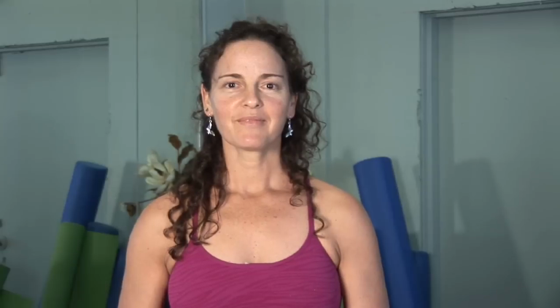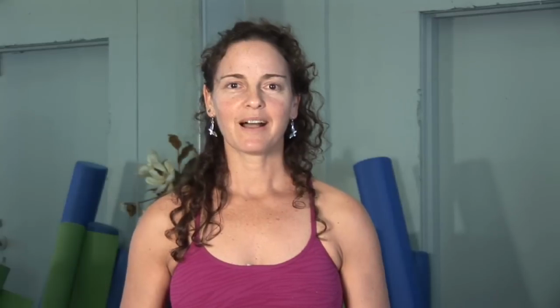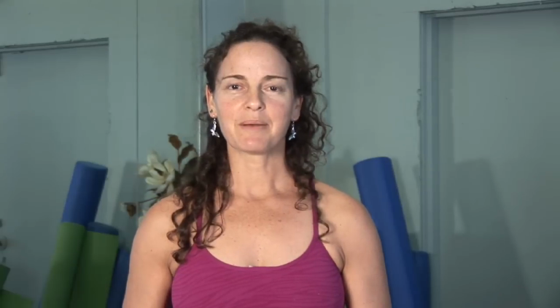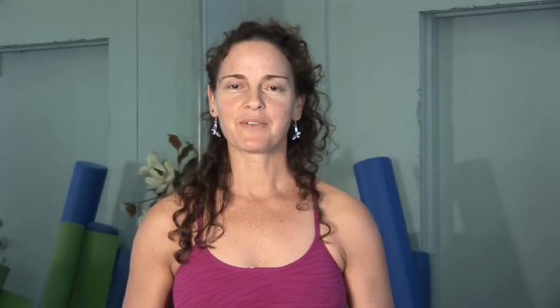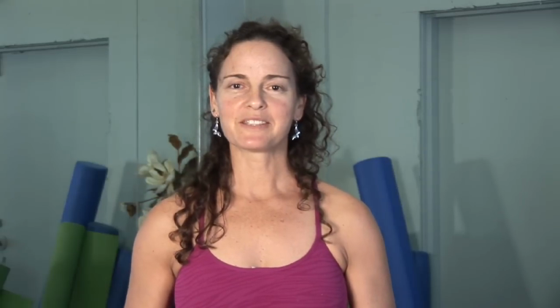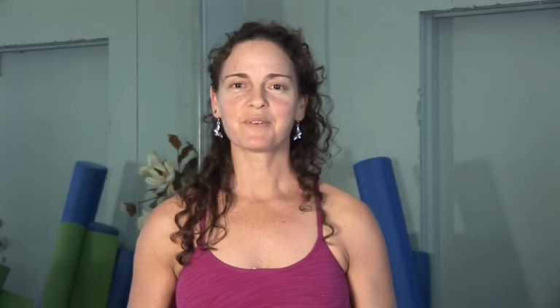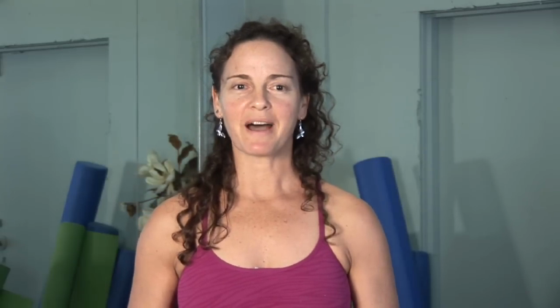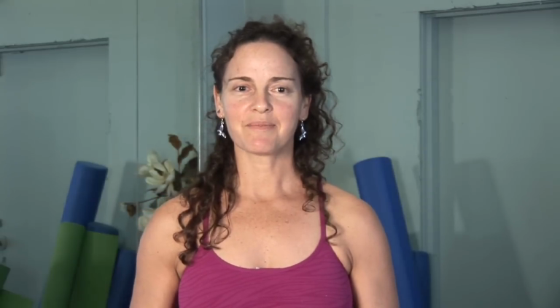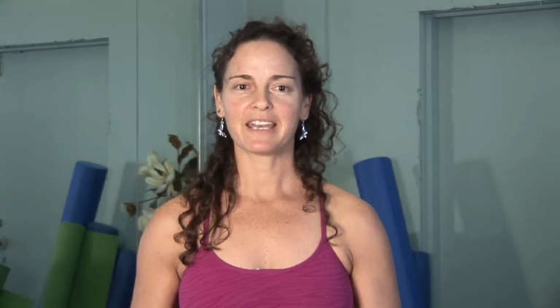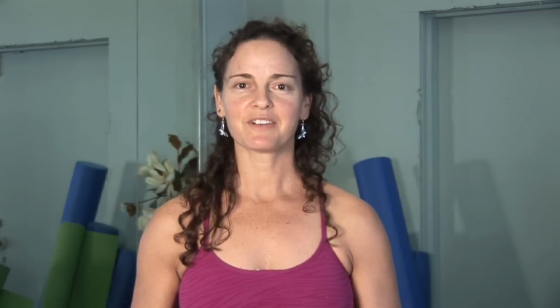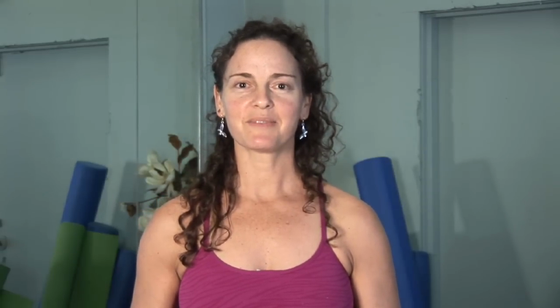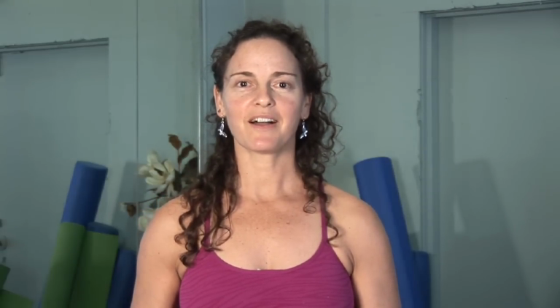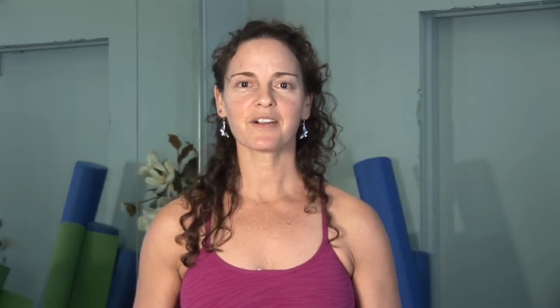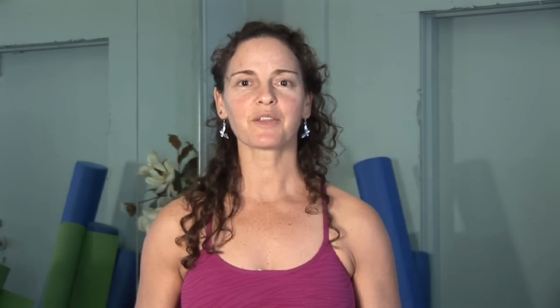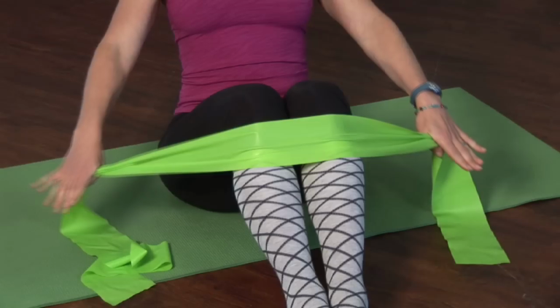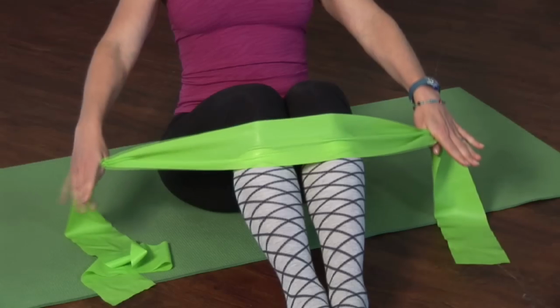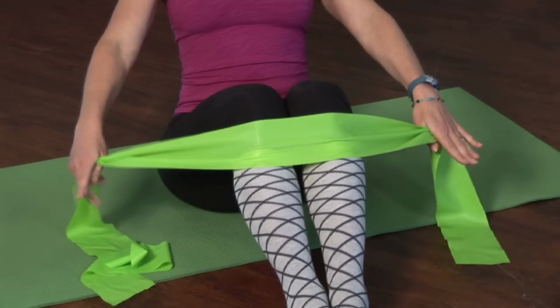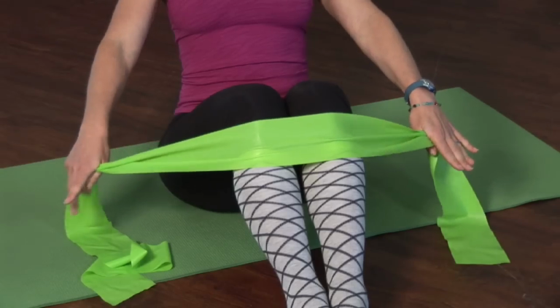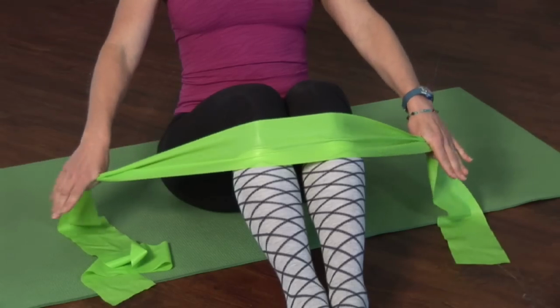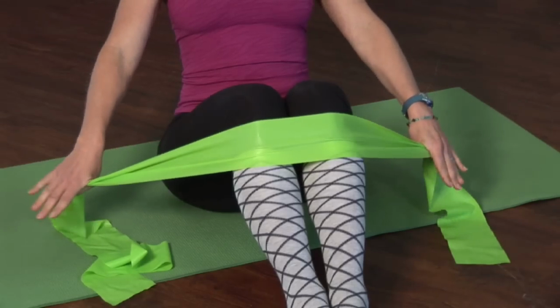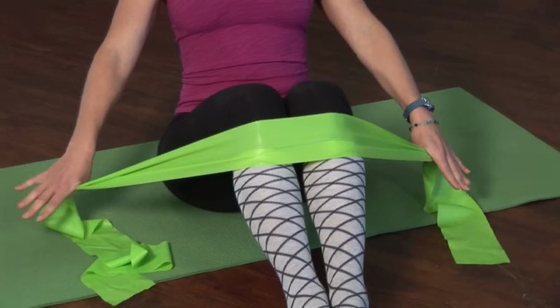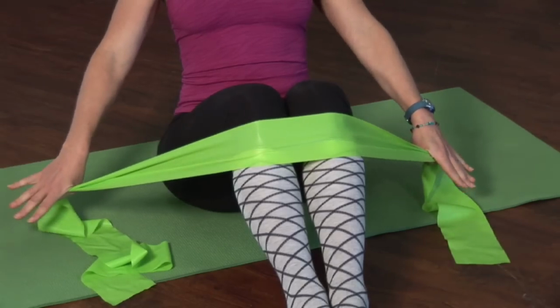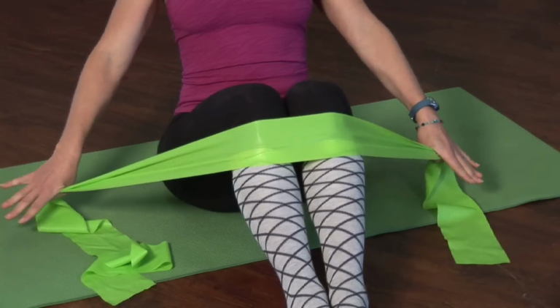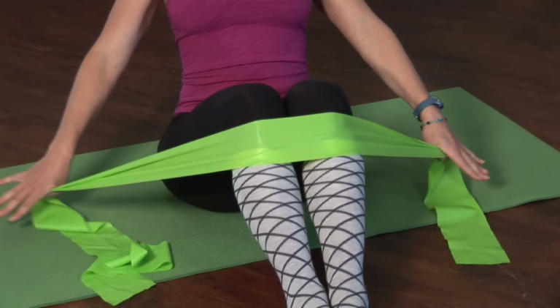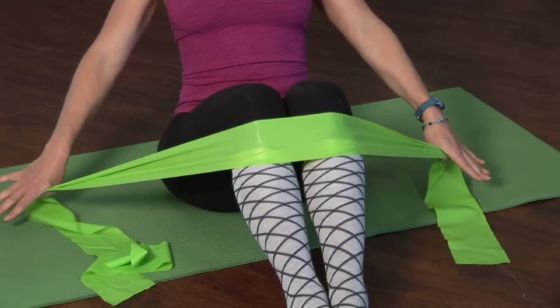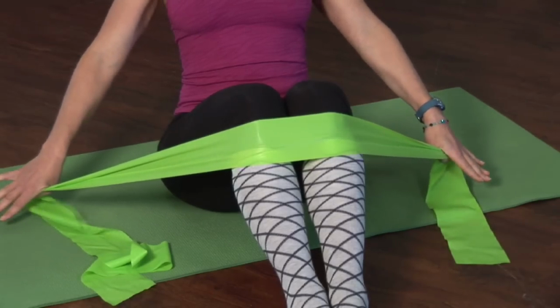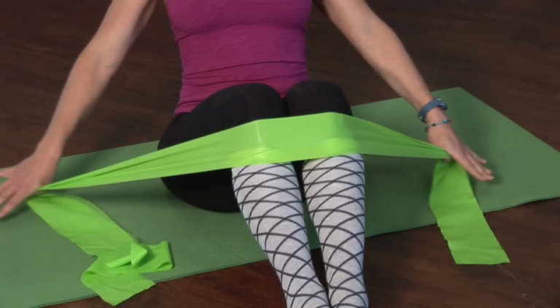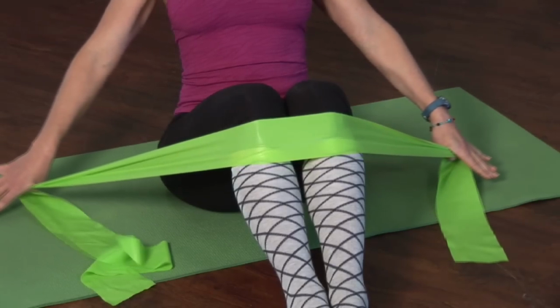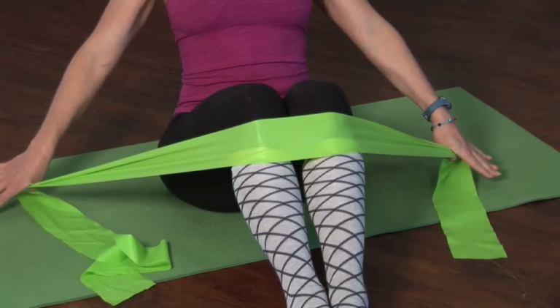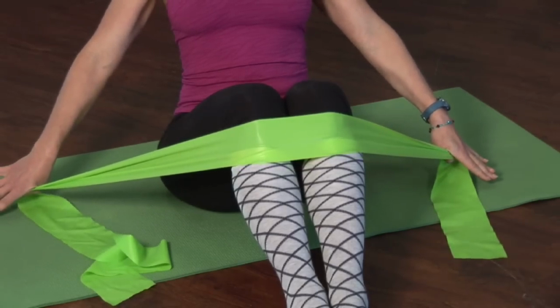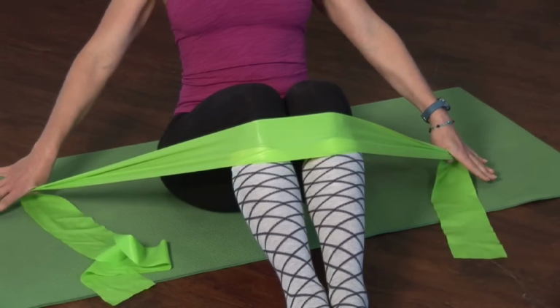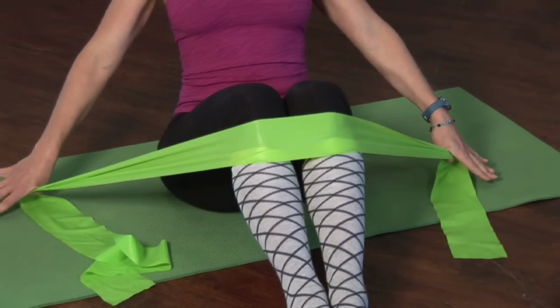I'm Emily Wenzel with bodyandmindenrichment.org. Those are some exercises that you can do to train your abdominals with the resistance band.